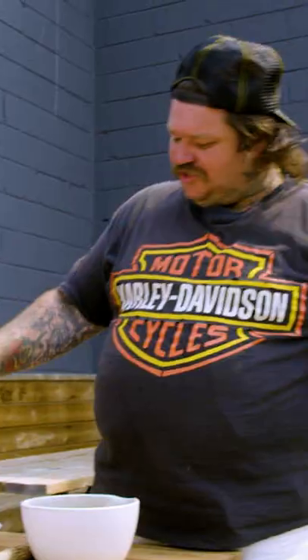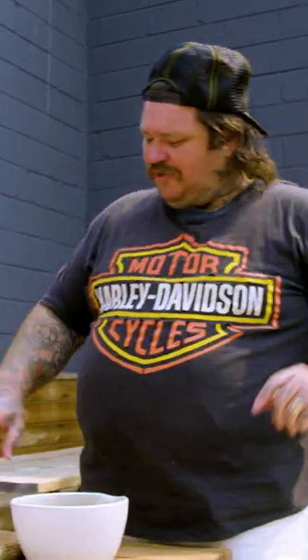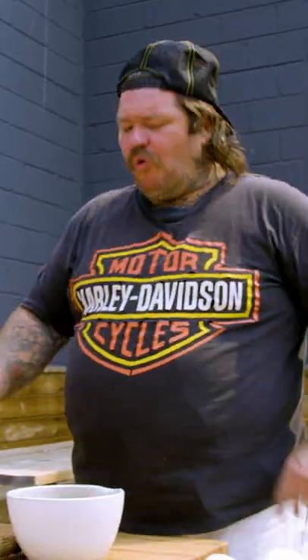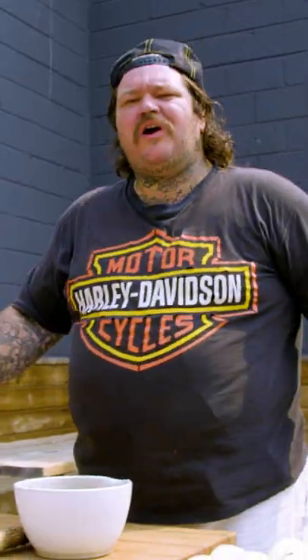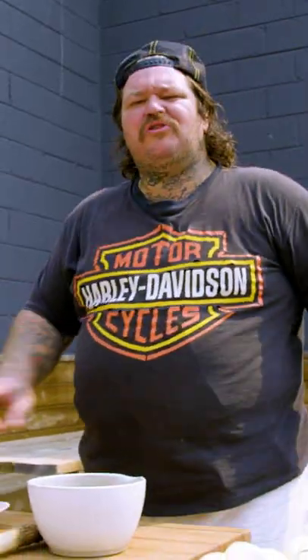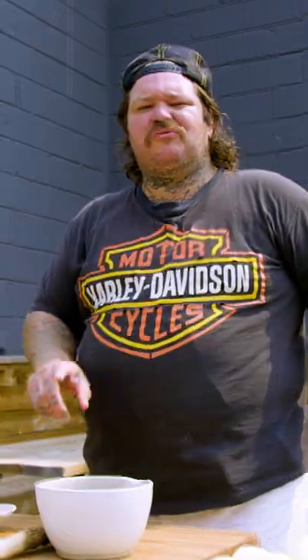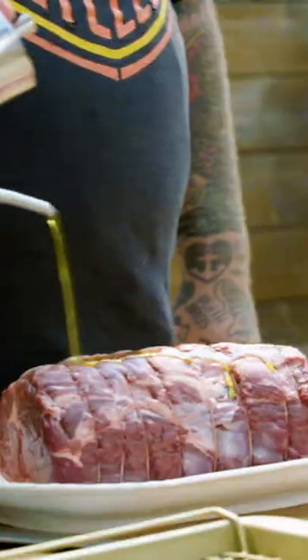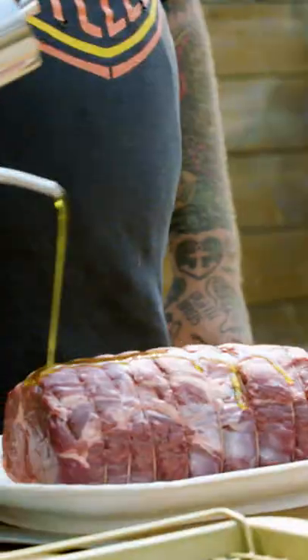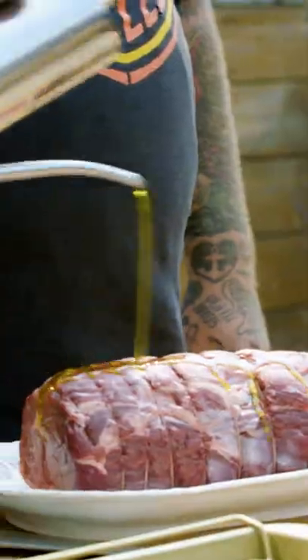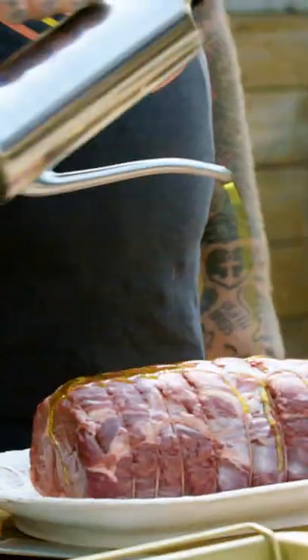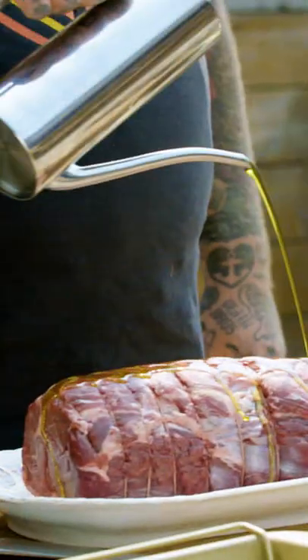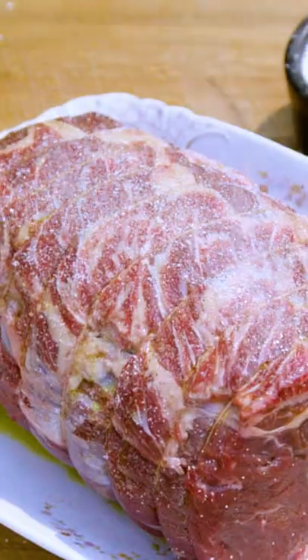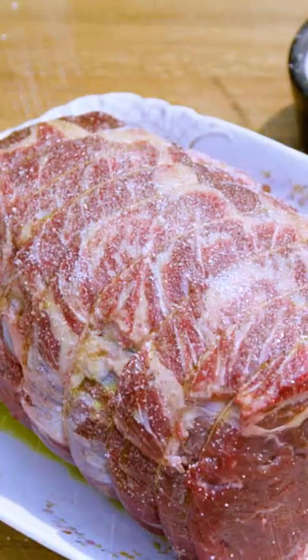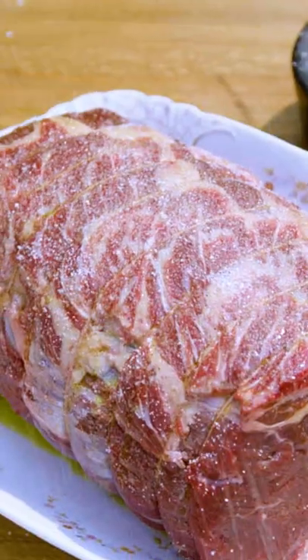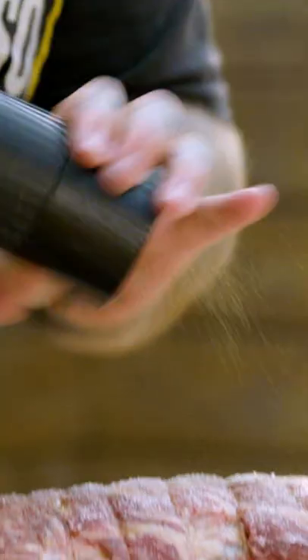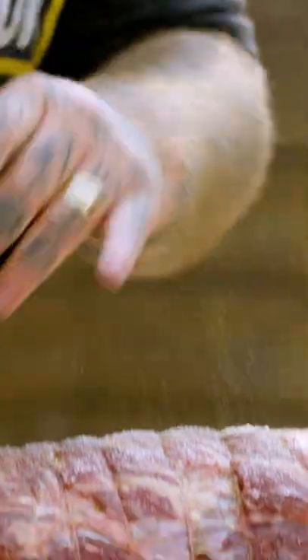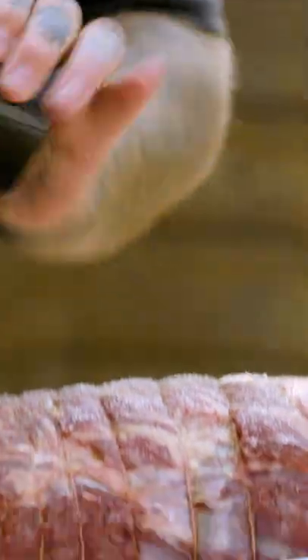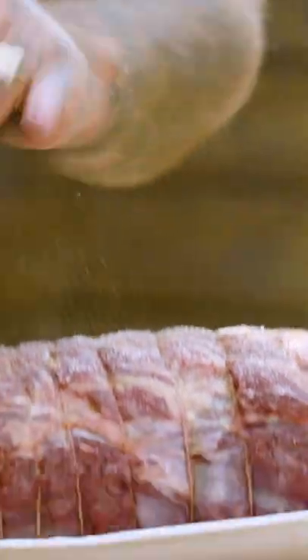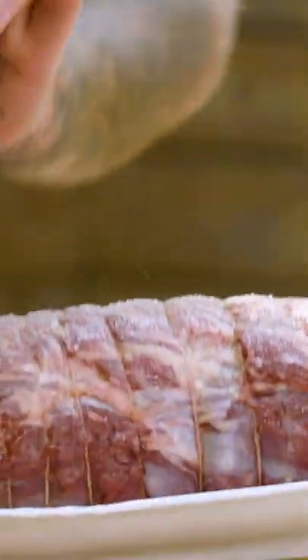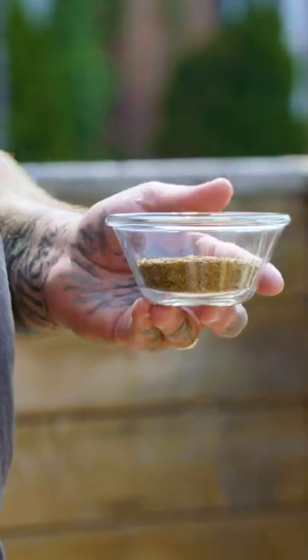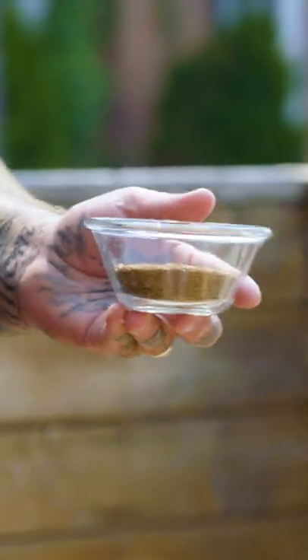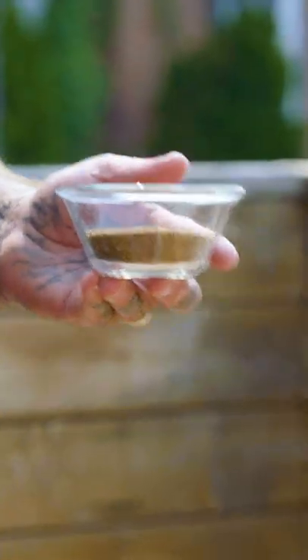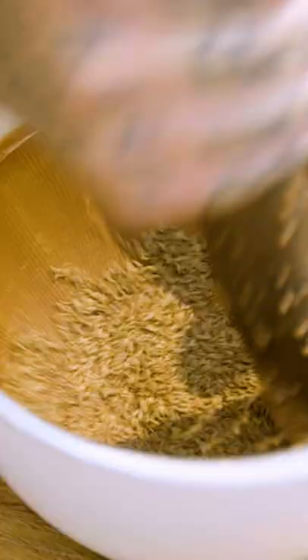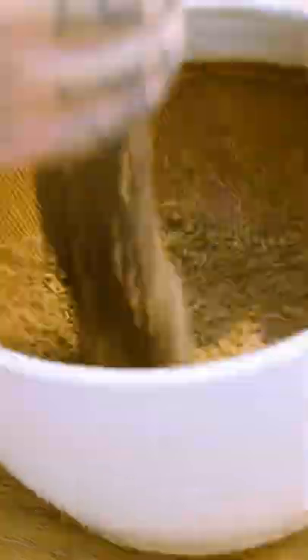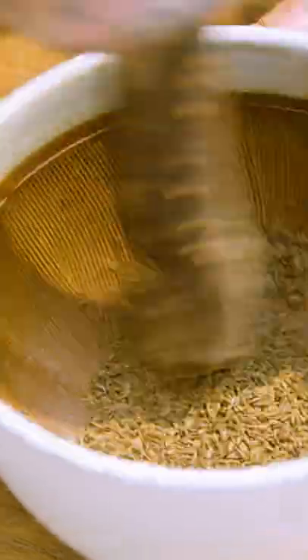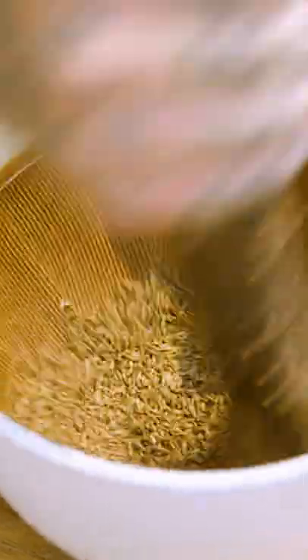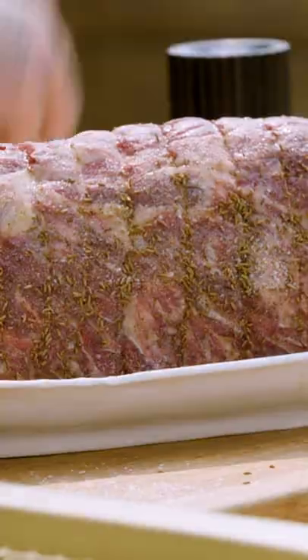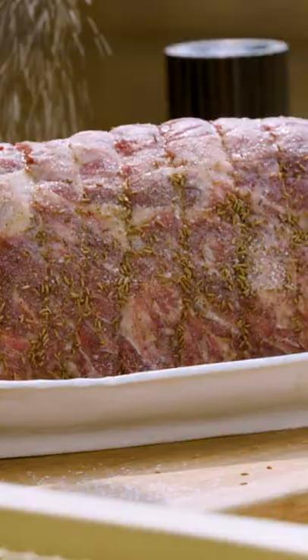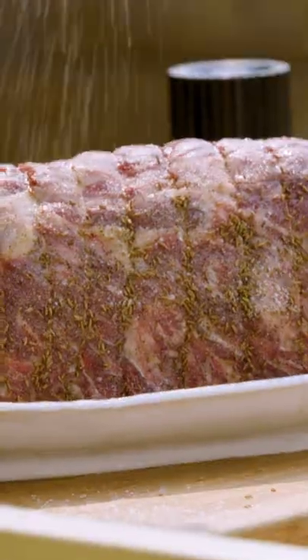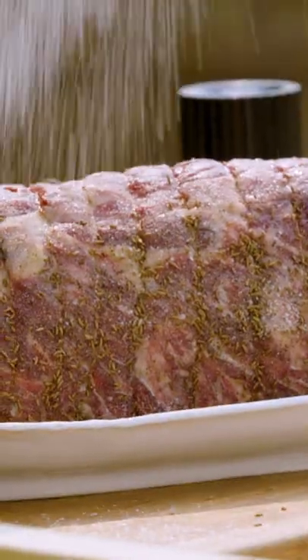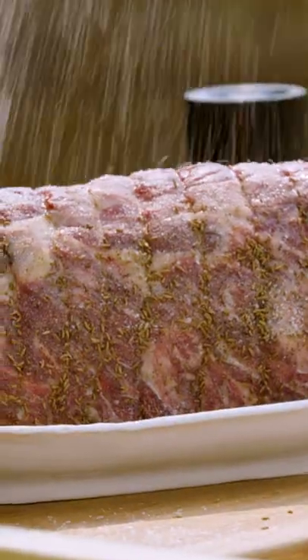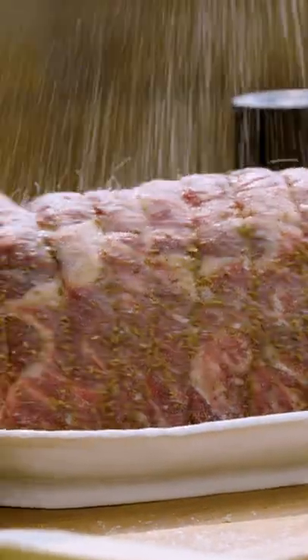First, I want to oil the ribeye. Little salt, fresh cracked pepper, and some caraway seeds on each side.